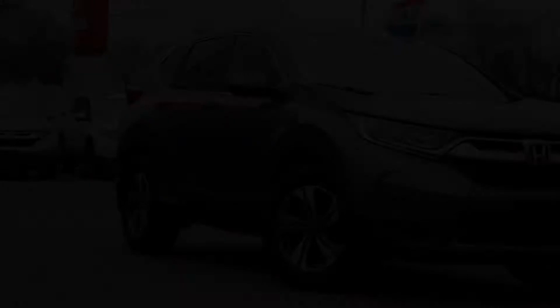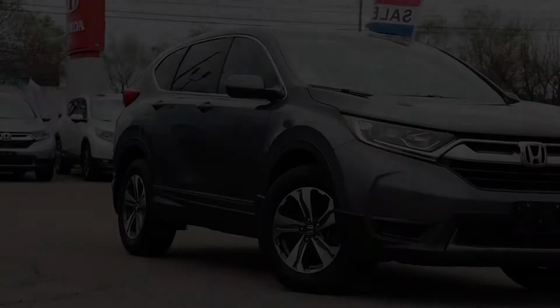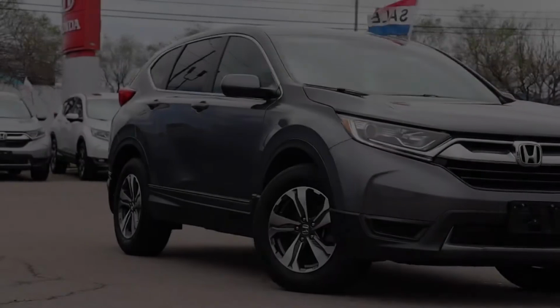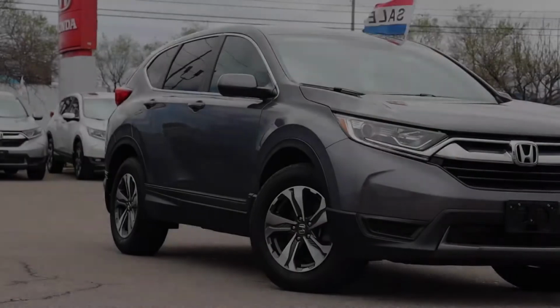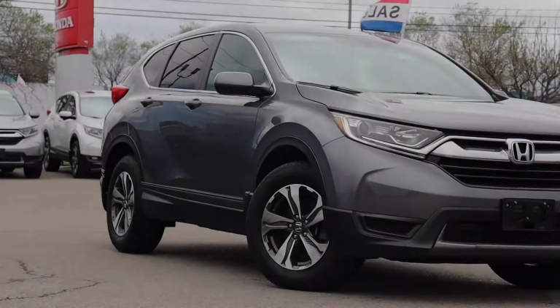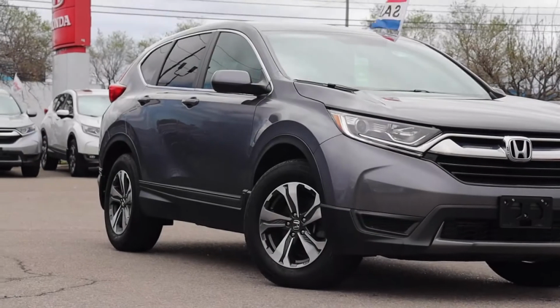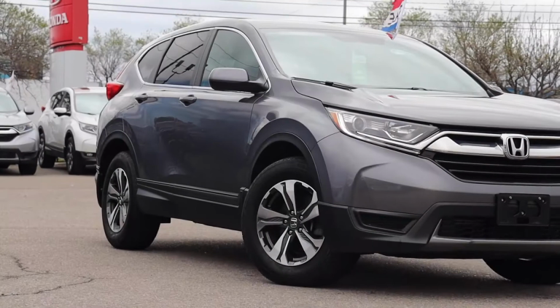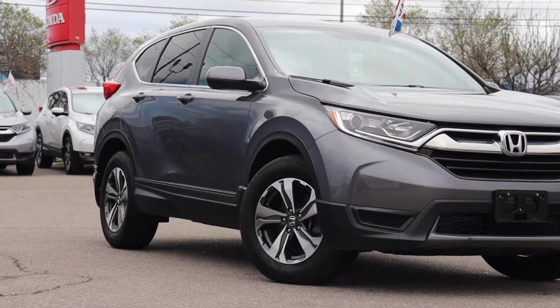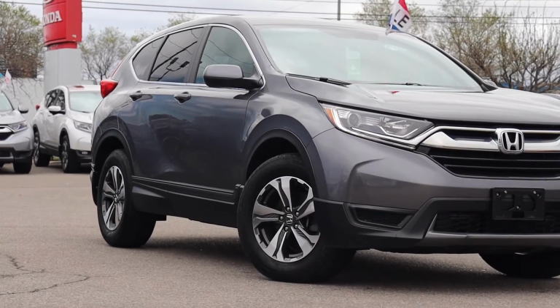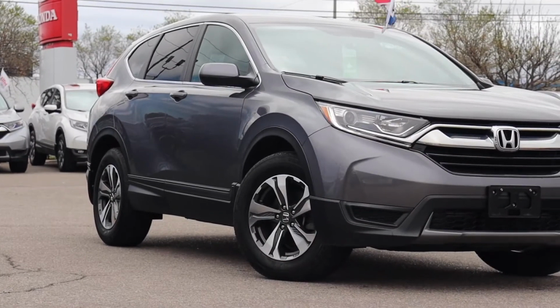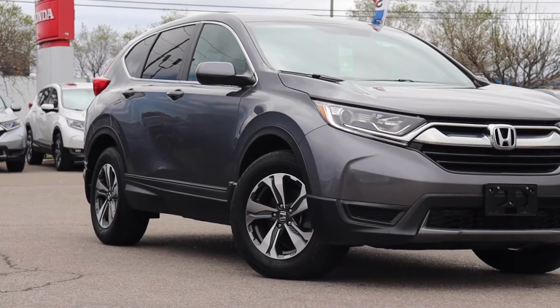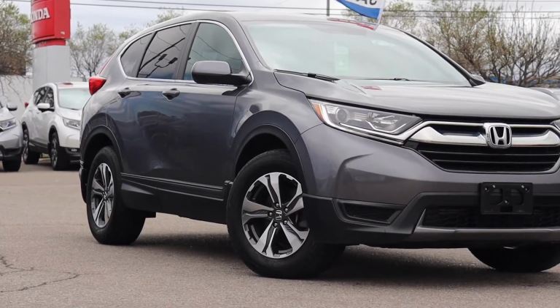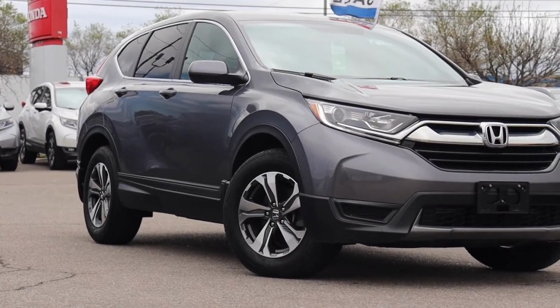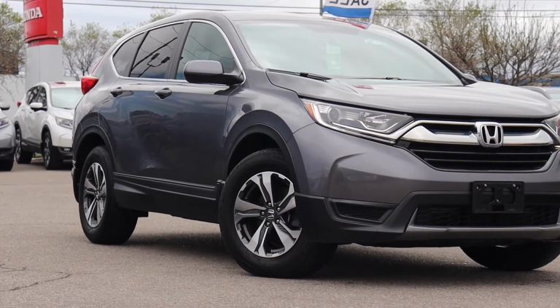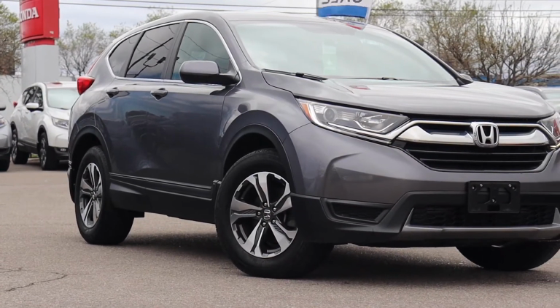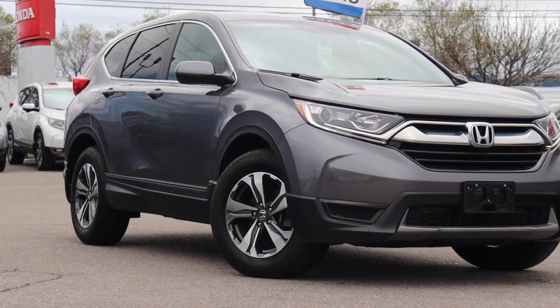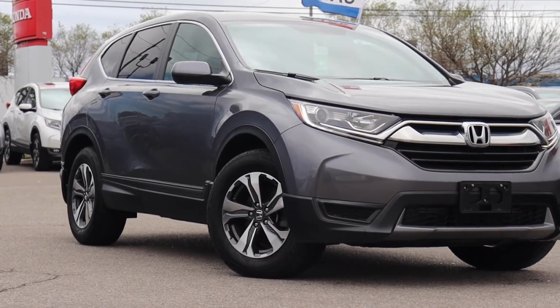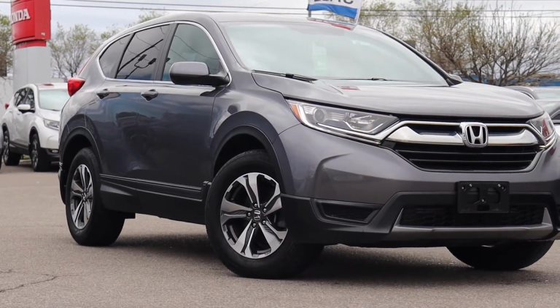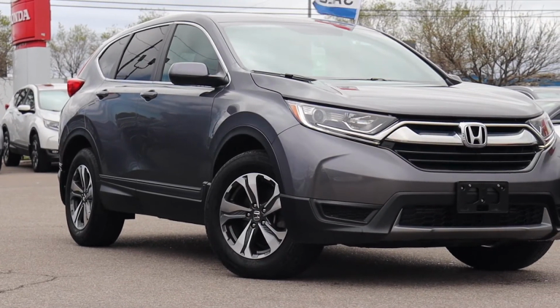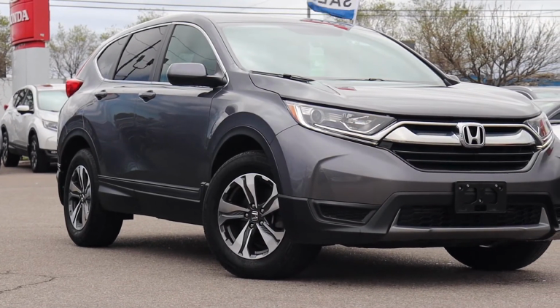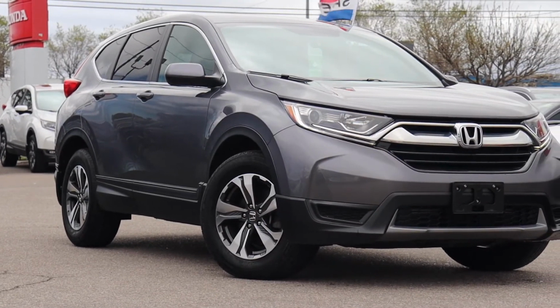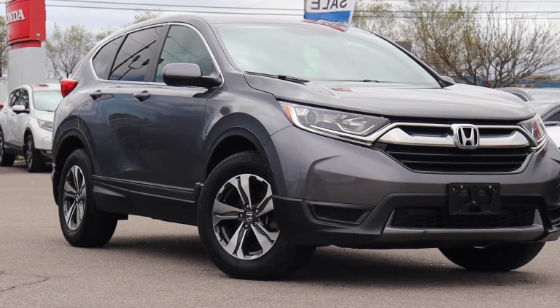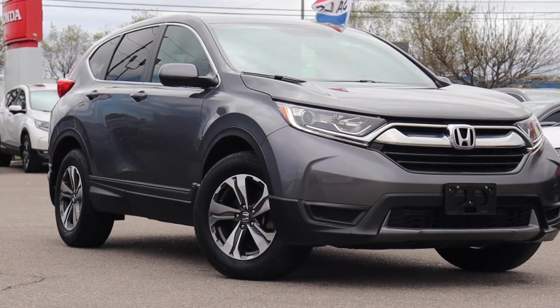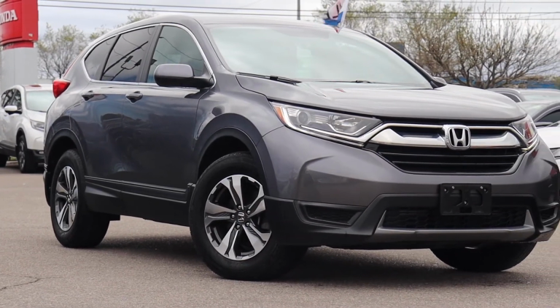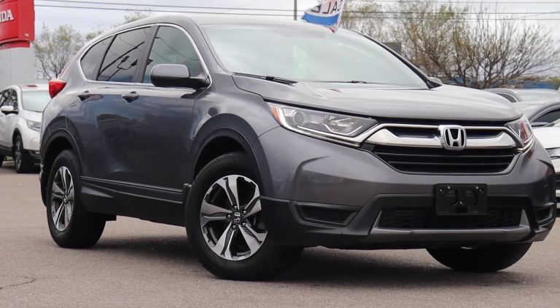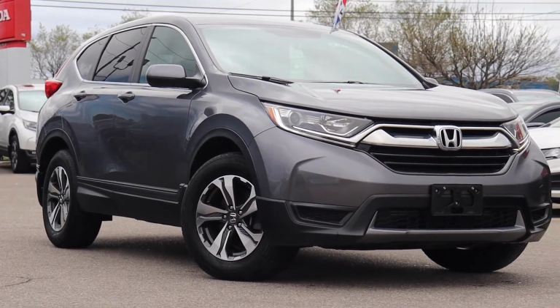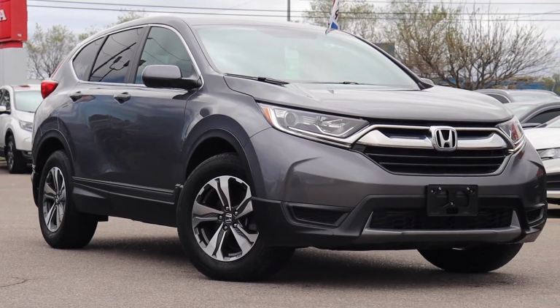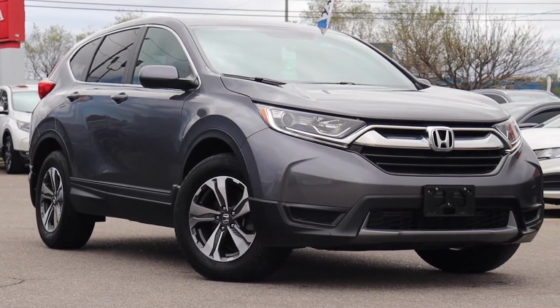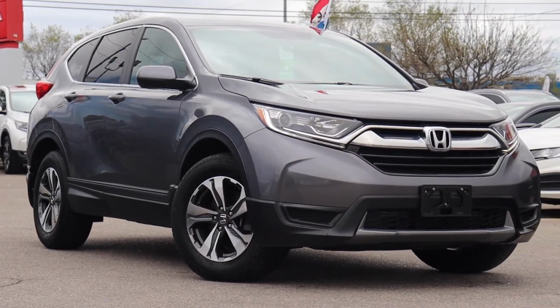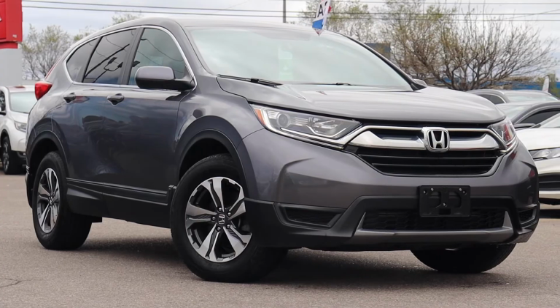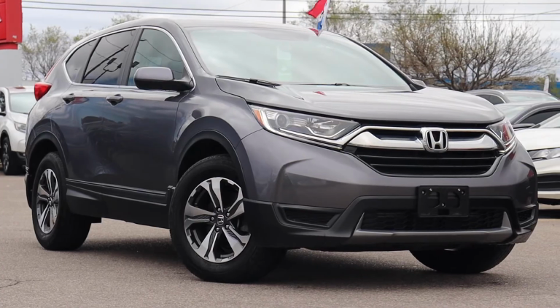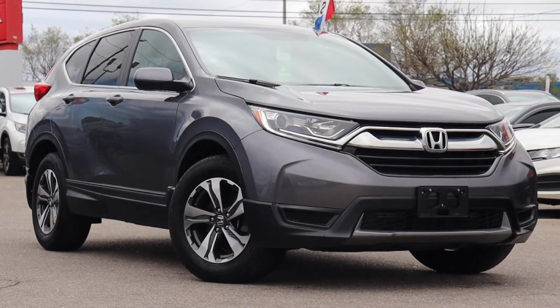Here at Formula Honda we have a pre-owned 2017 Honda CR-V LX.